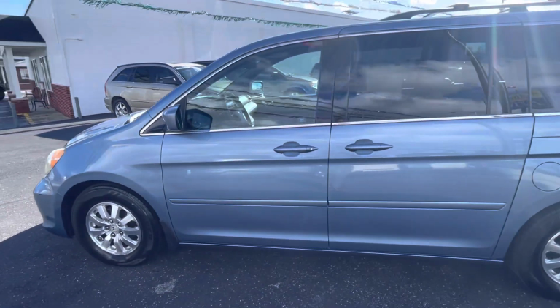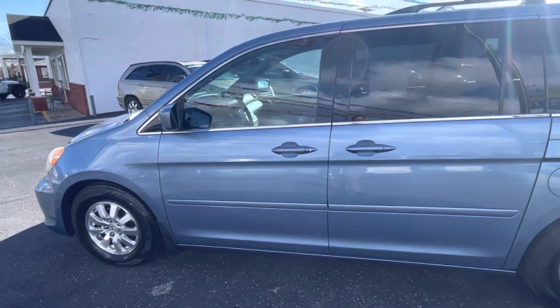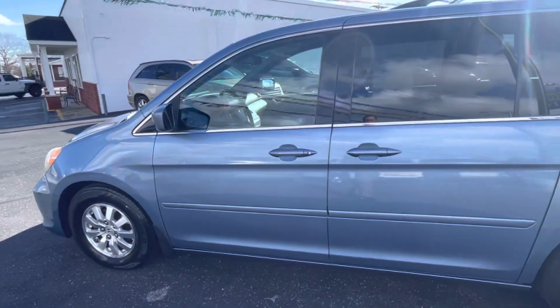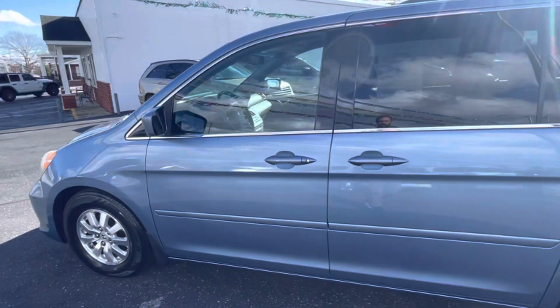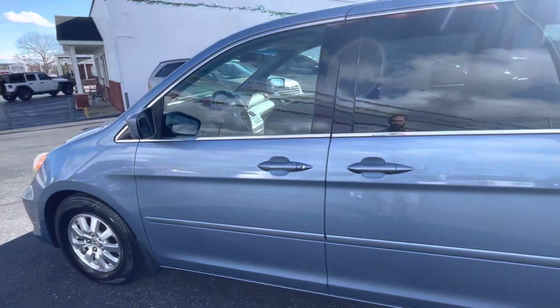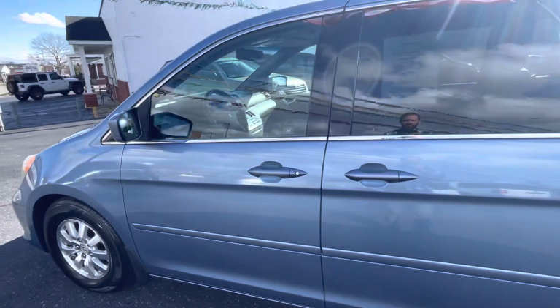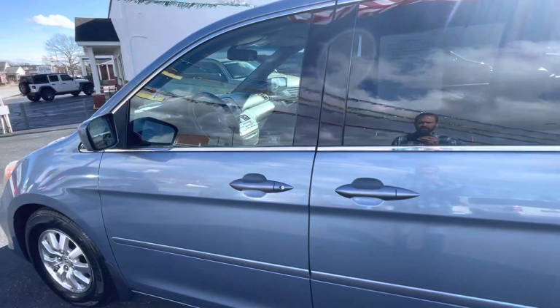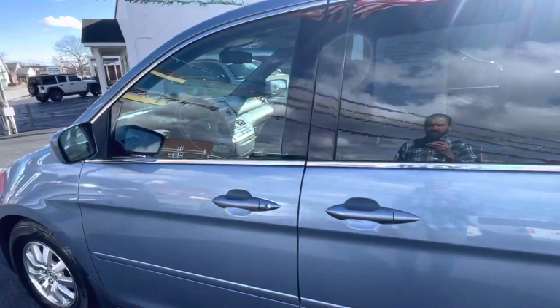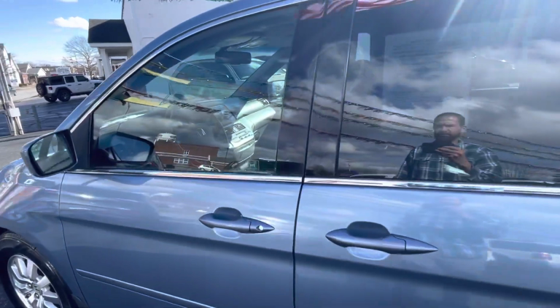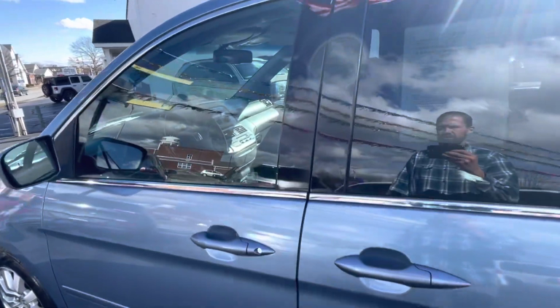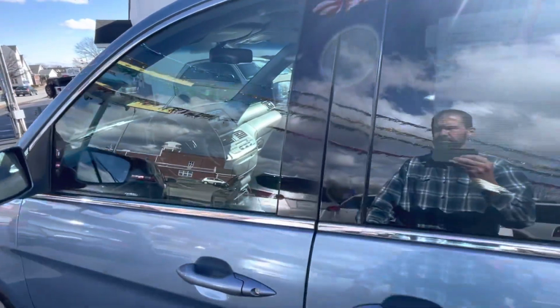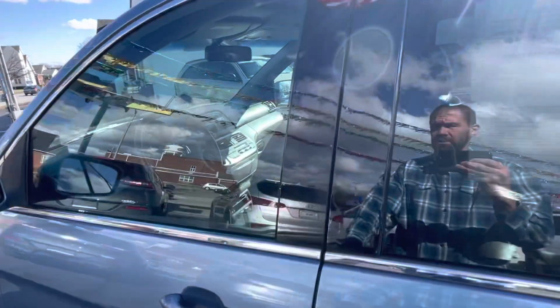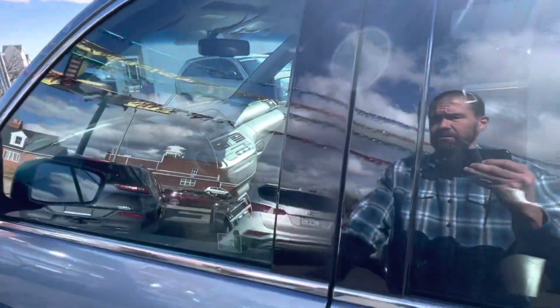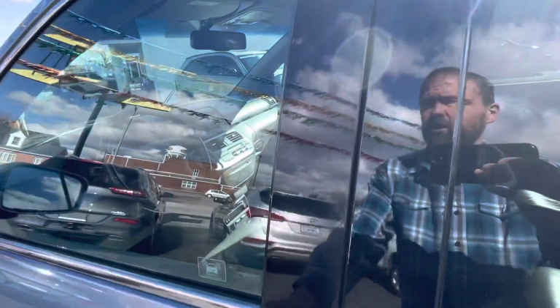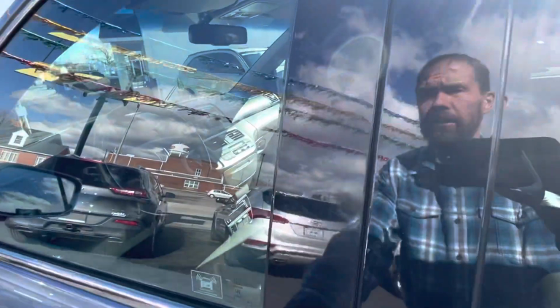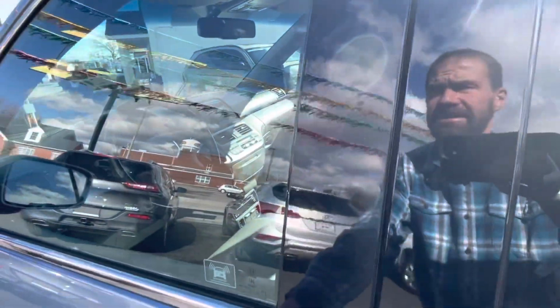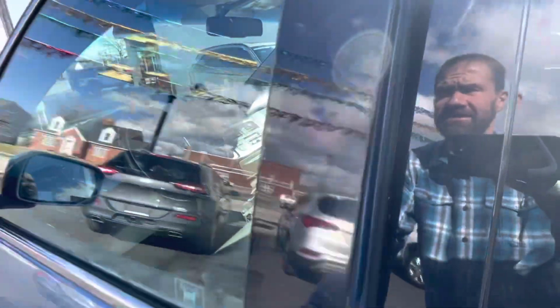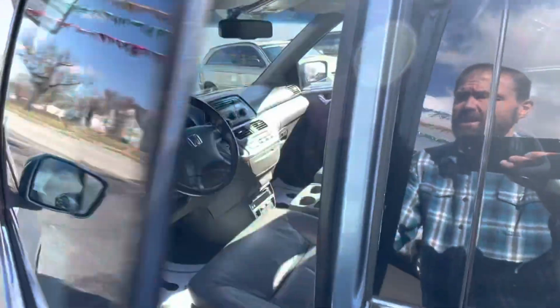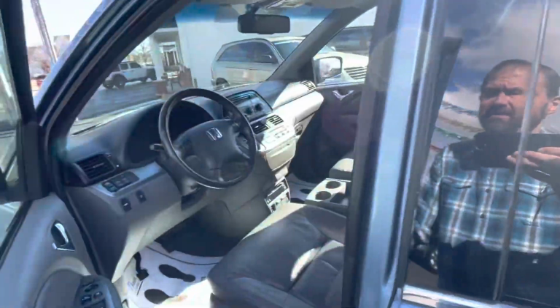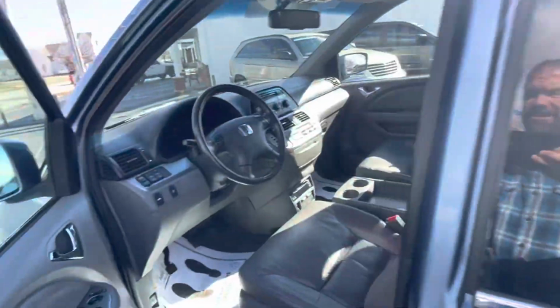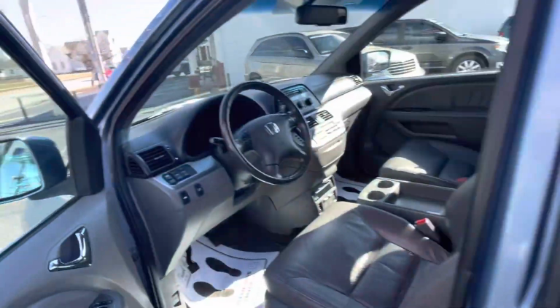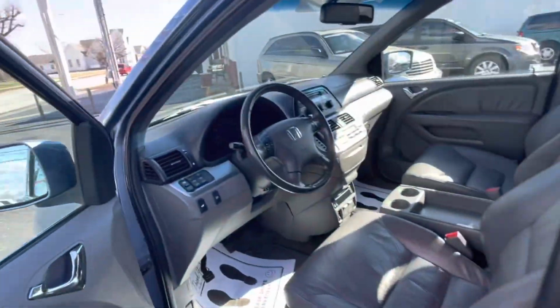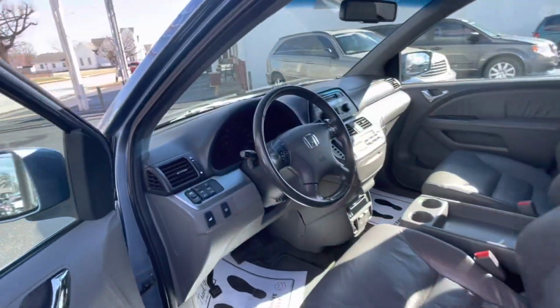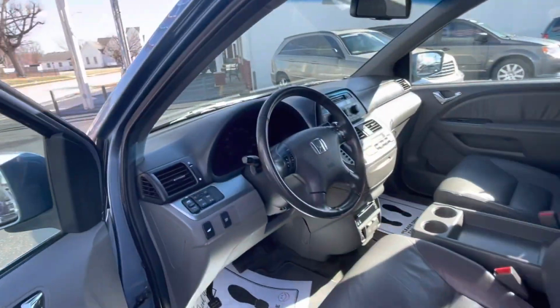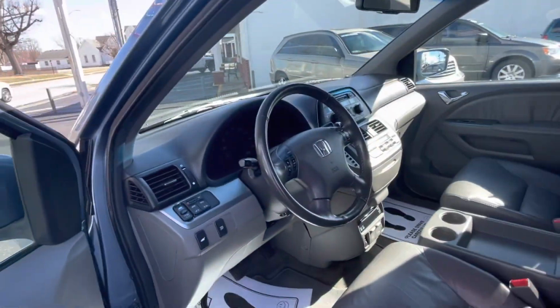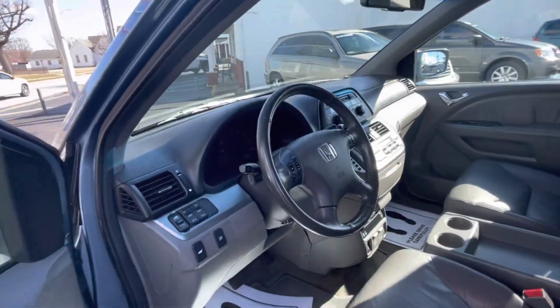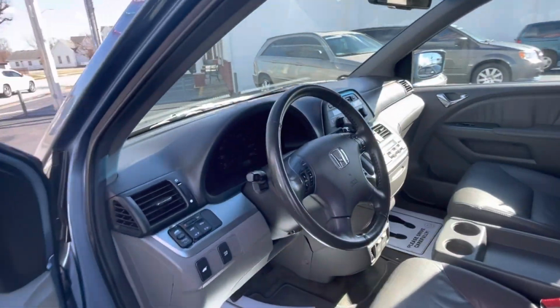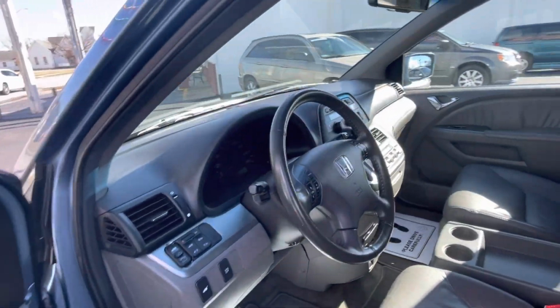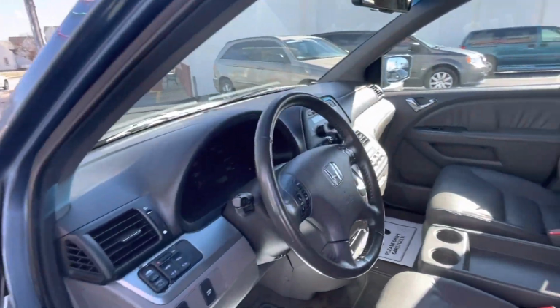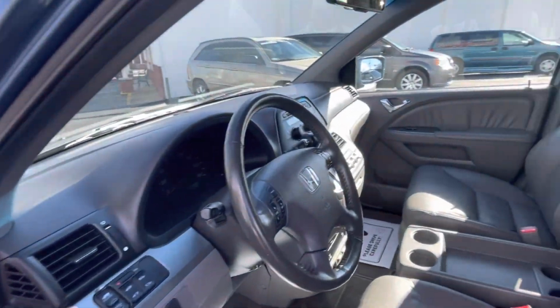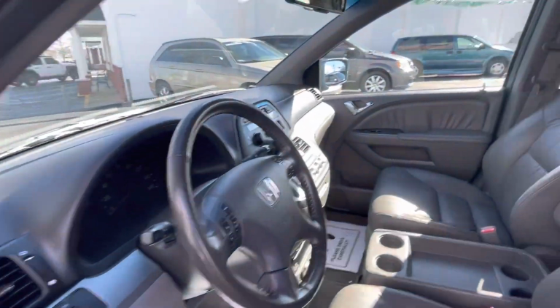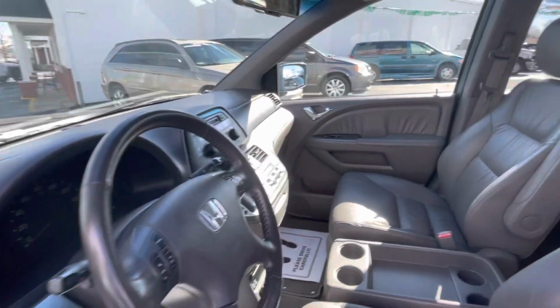Hope to hear from you or see you soon. We'll take a quick peek inside. This vehicle is clean inside, nice leather interior.